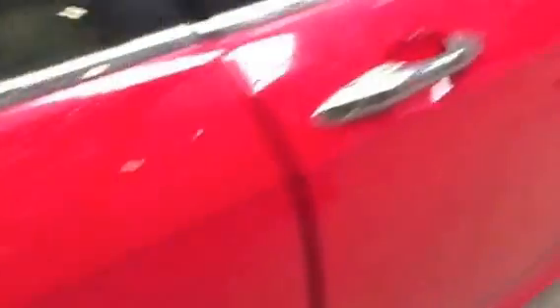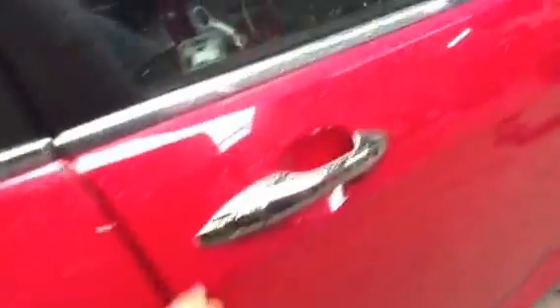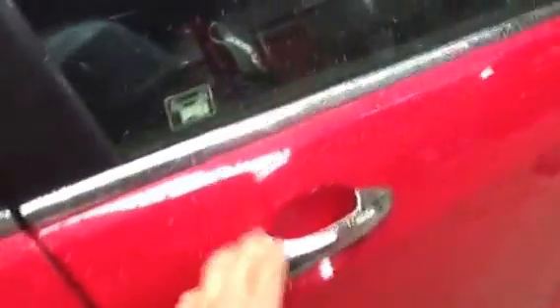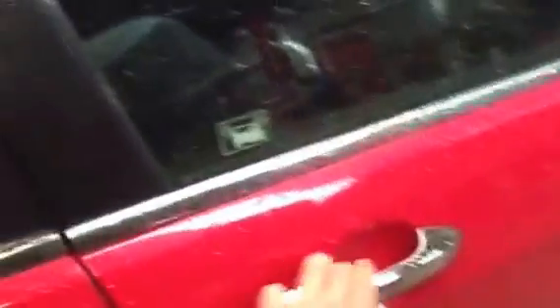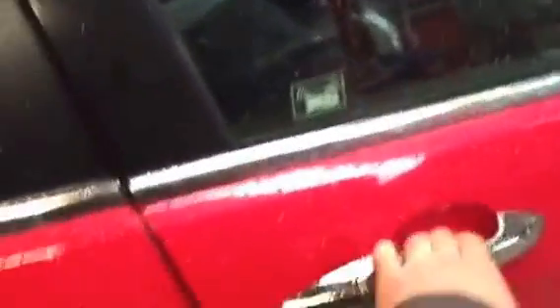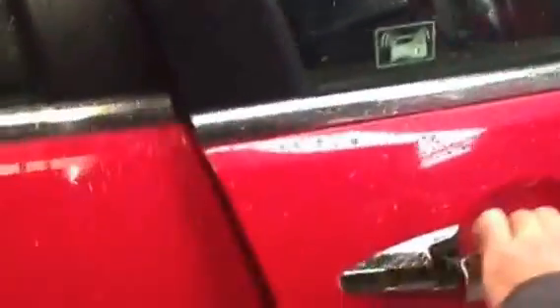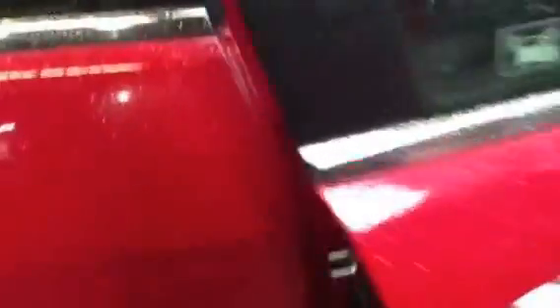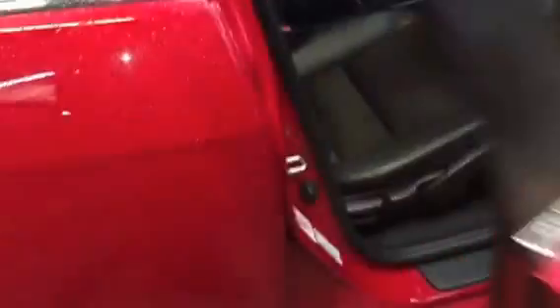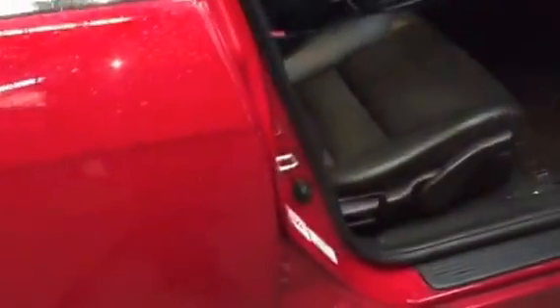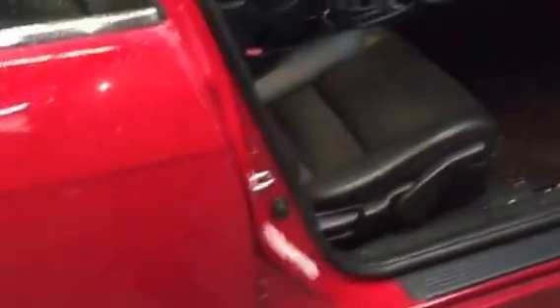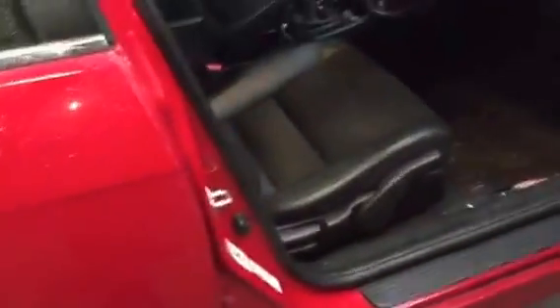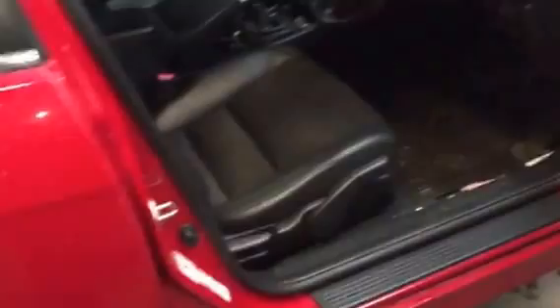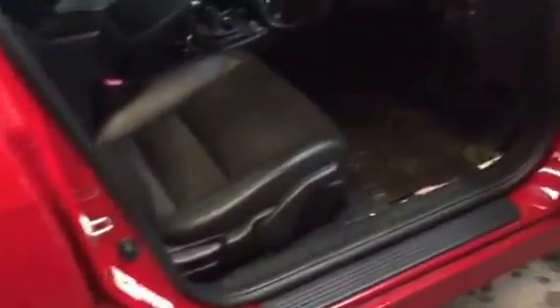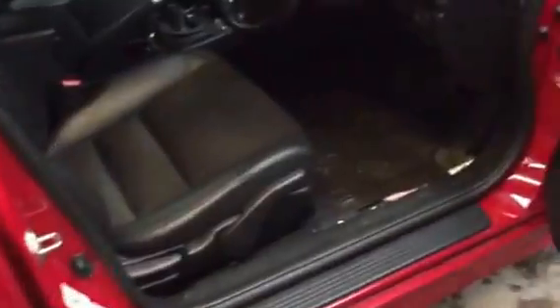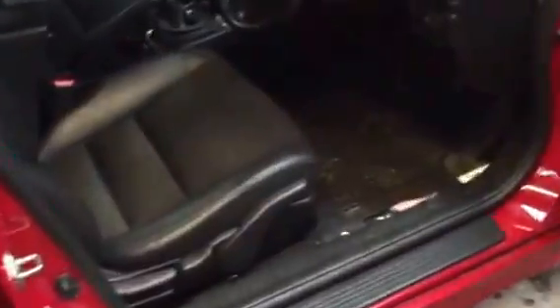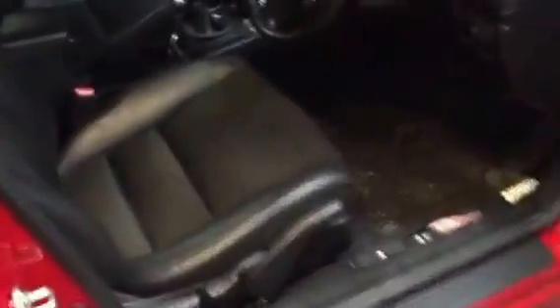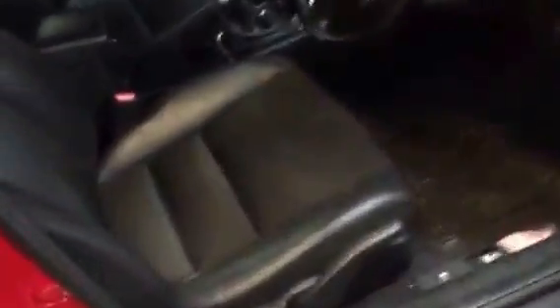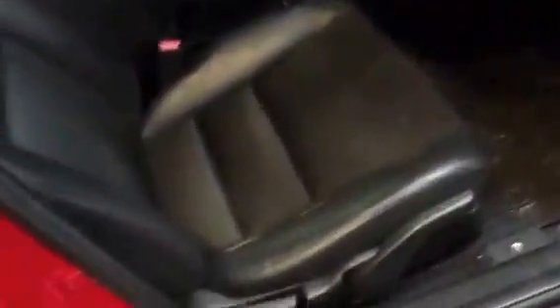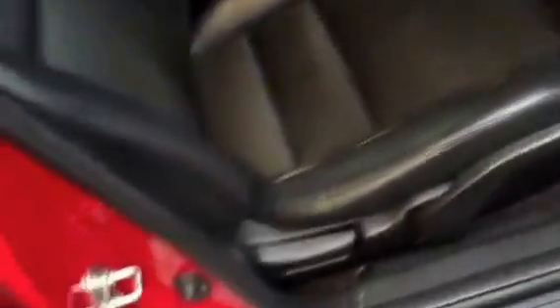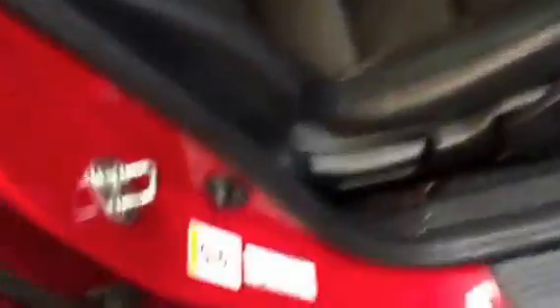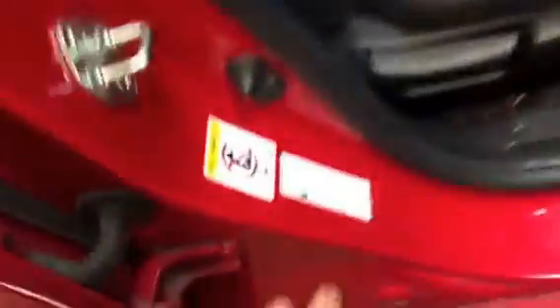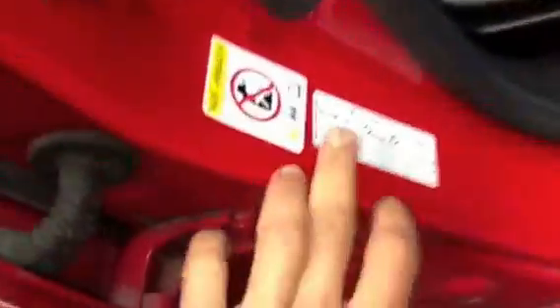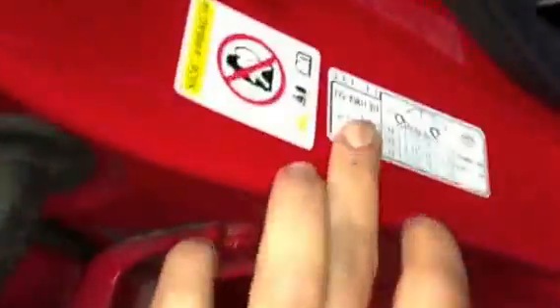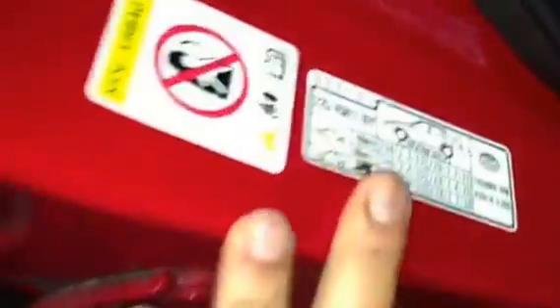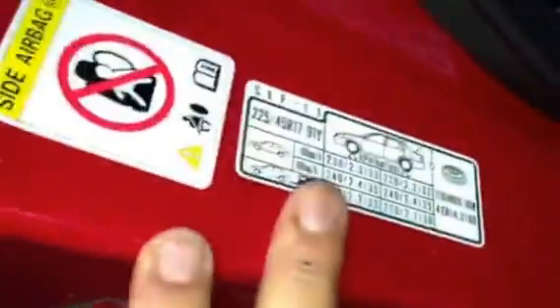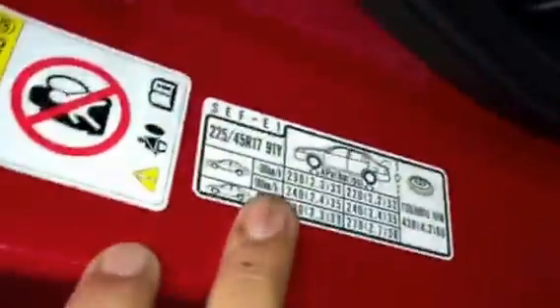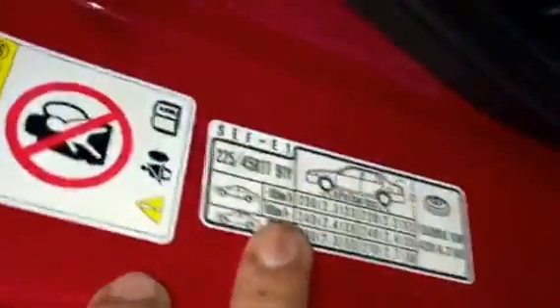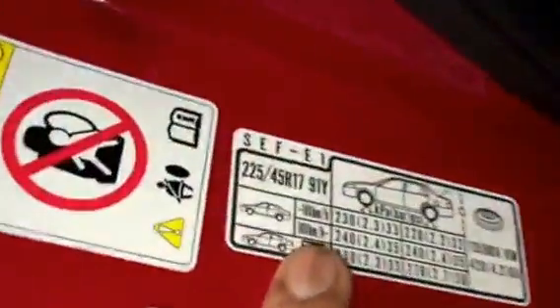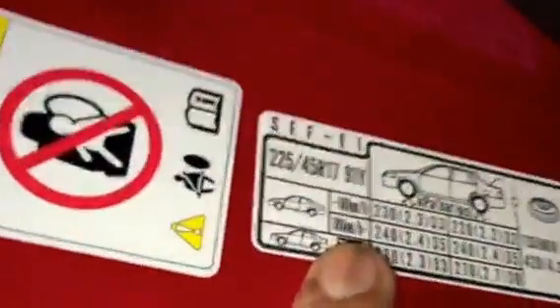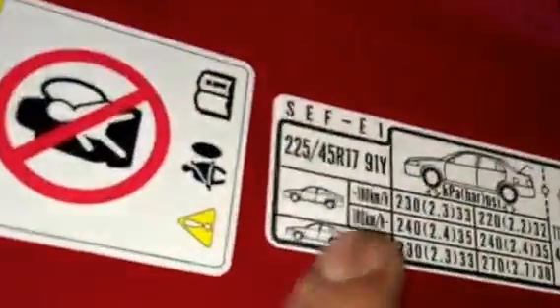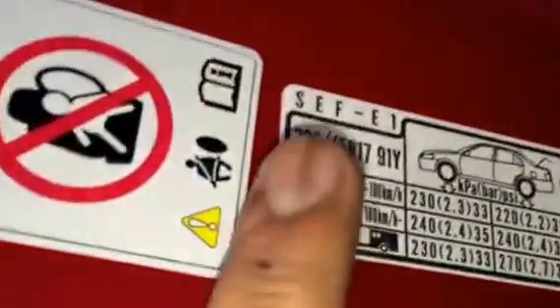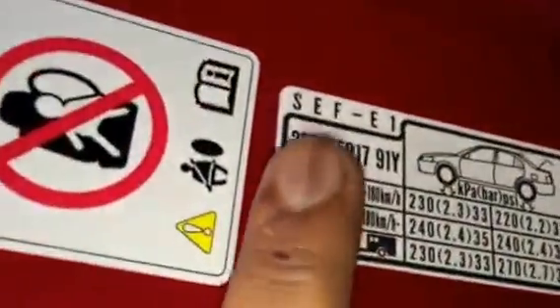To check the tyre size and pressure you open the door up and you'll have a sticker. Some cars won't have it but this one's got it.